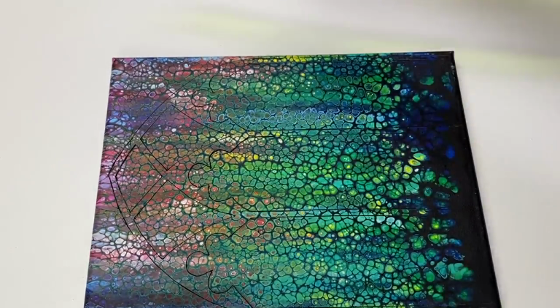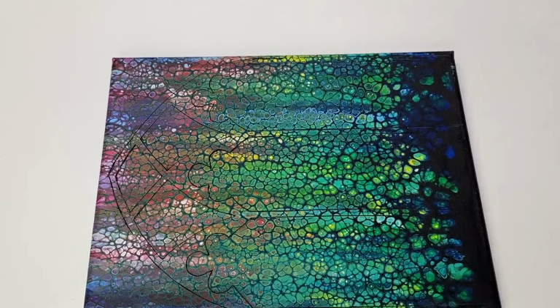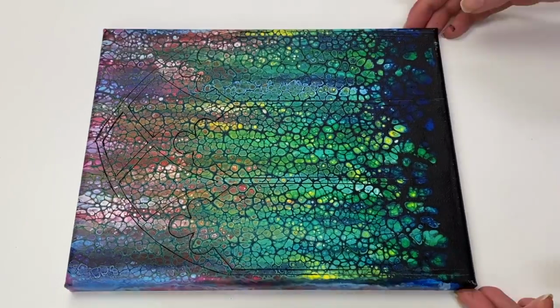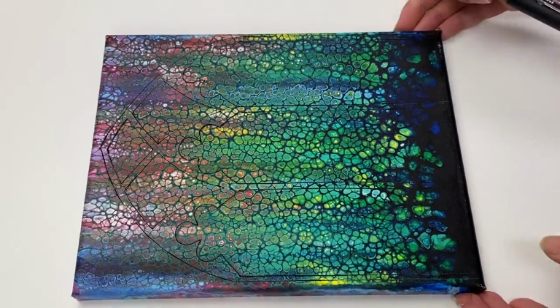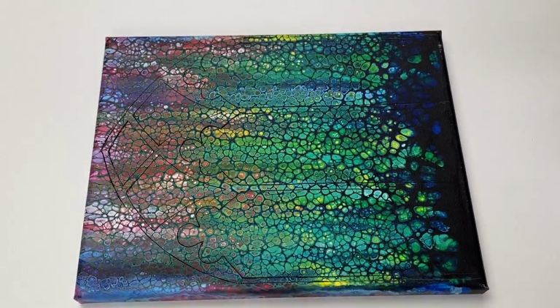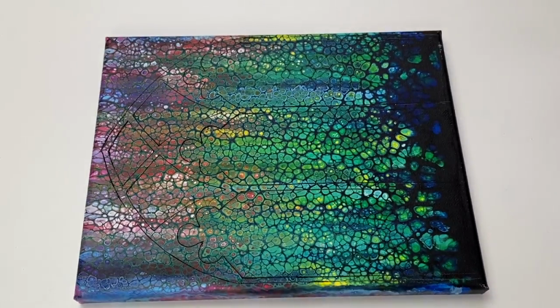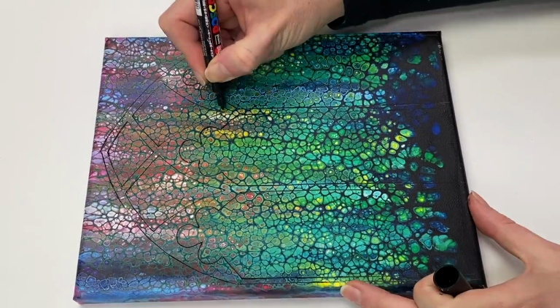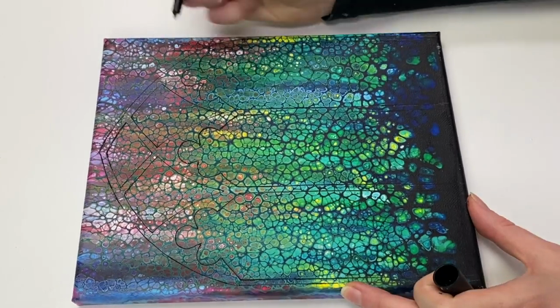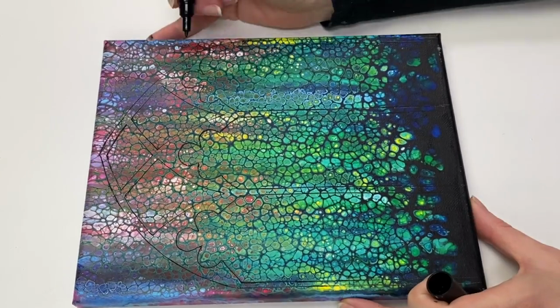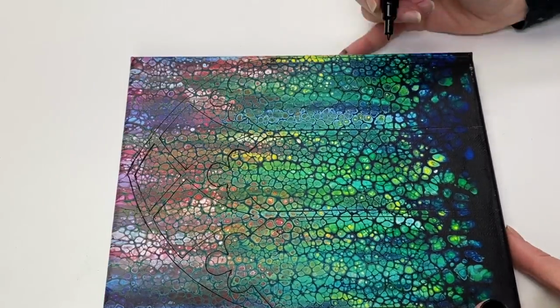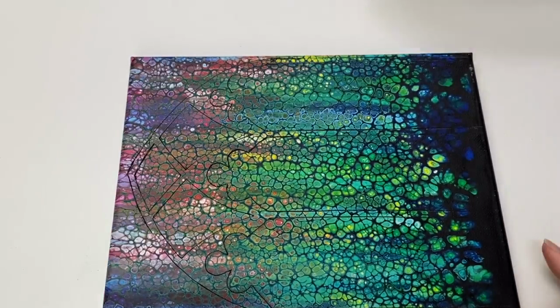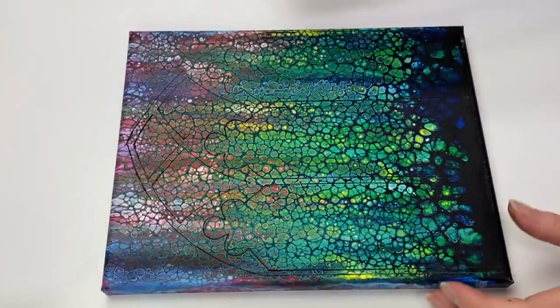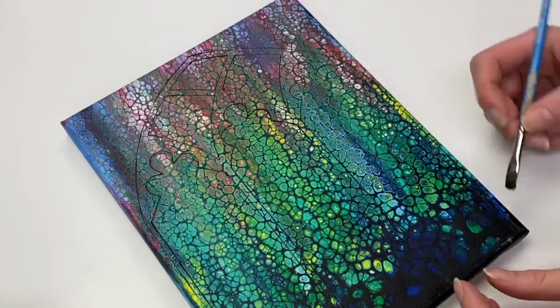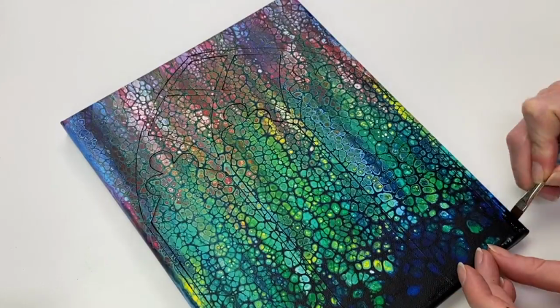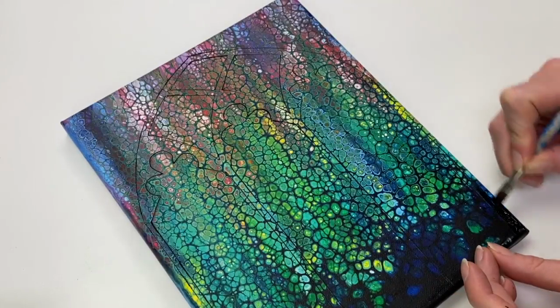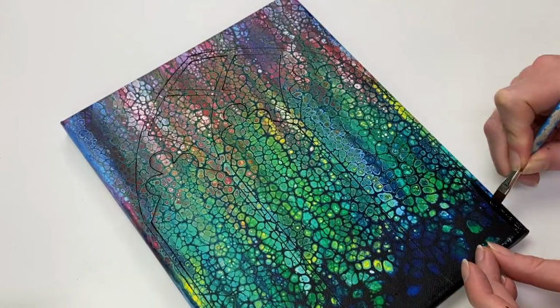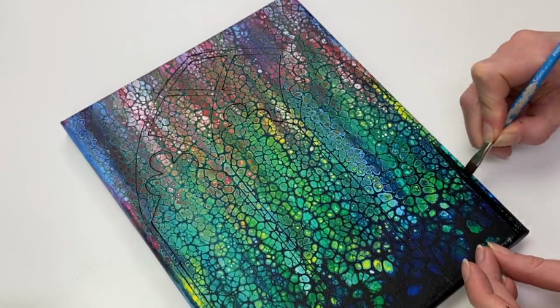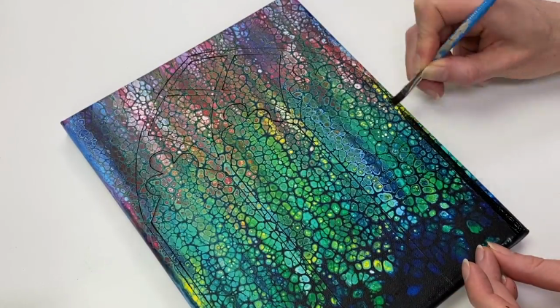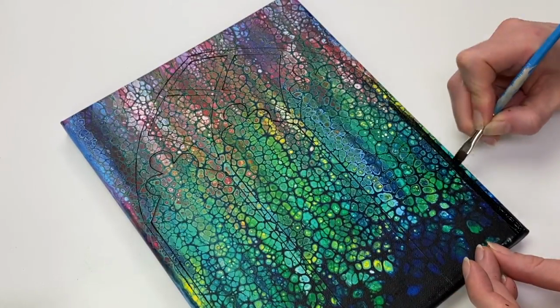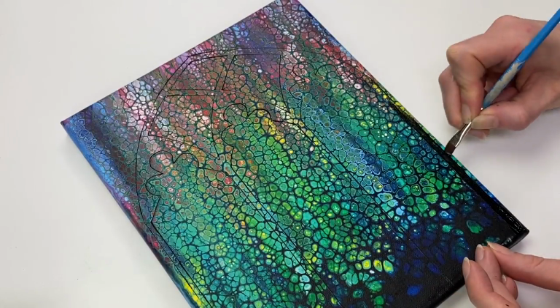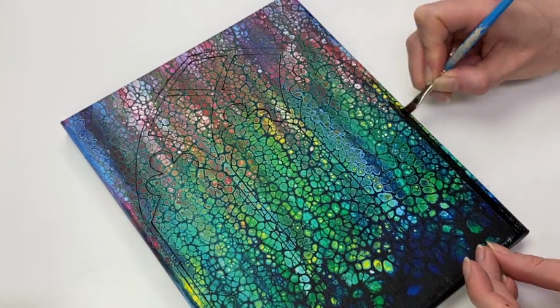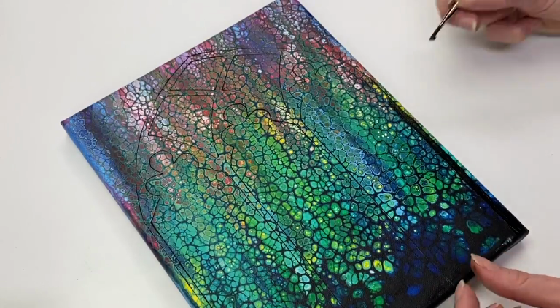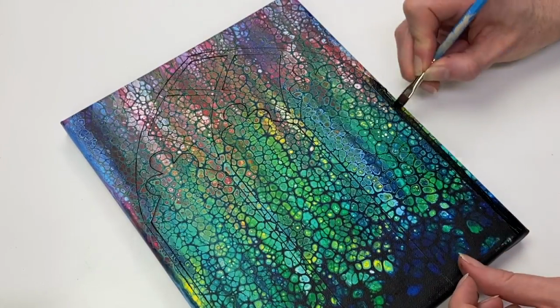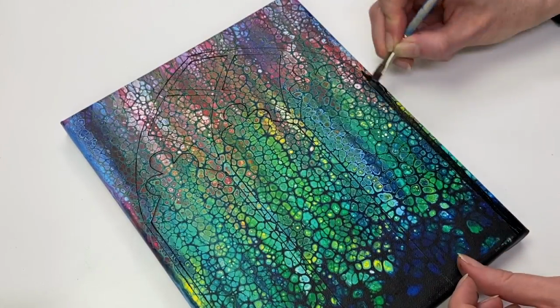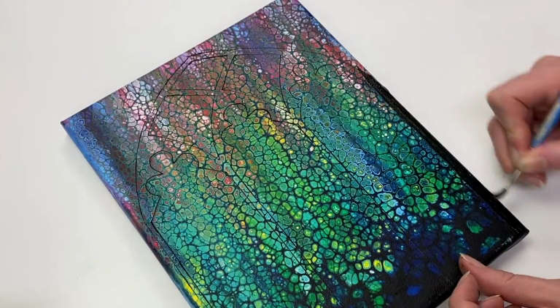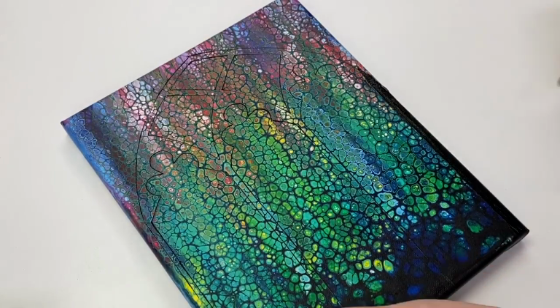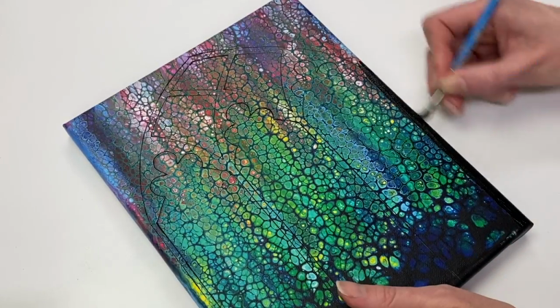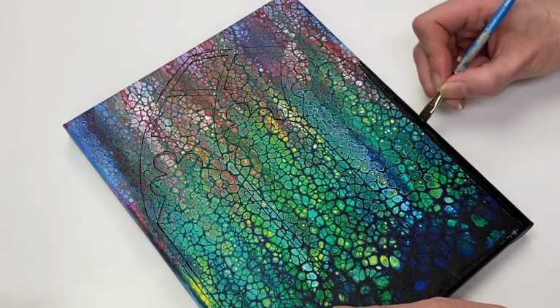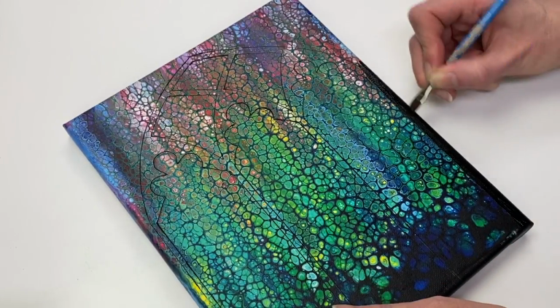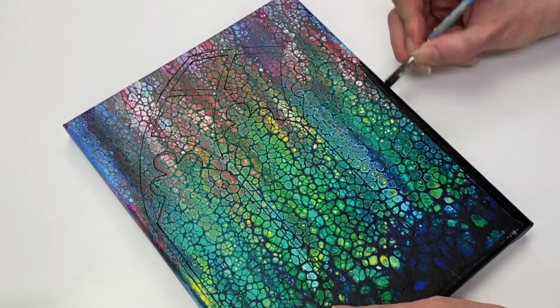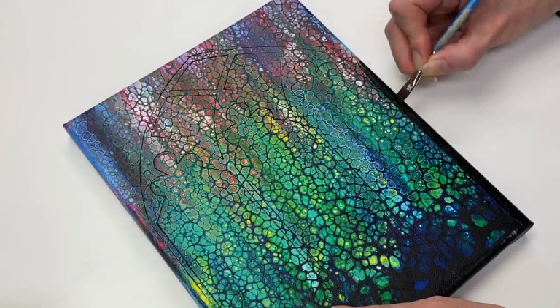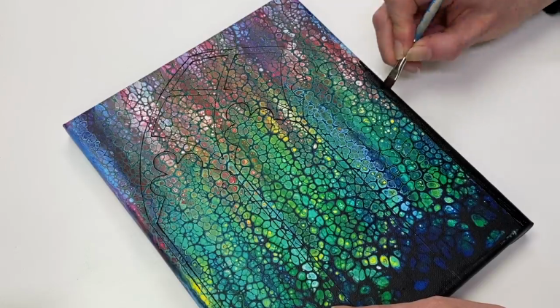Now I'm using some ivory black paint to finish the painting off.